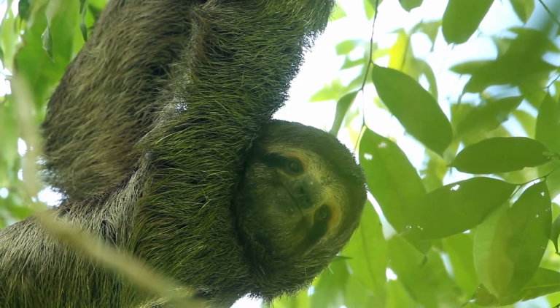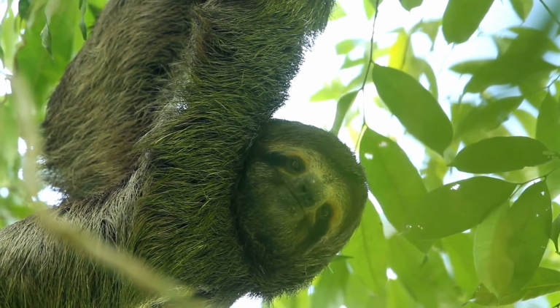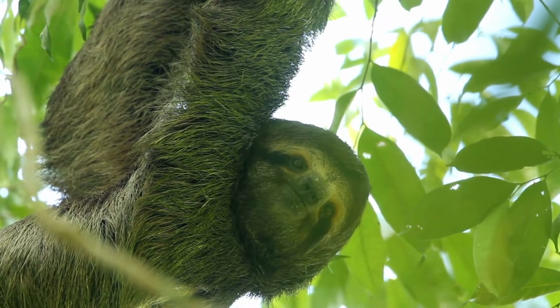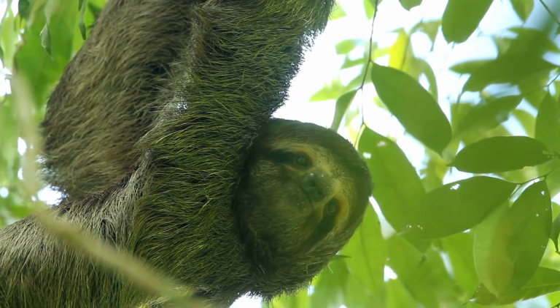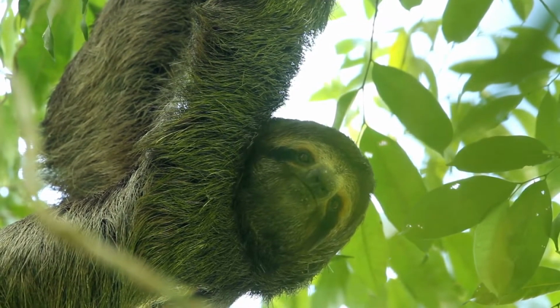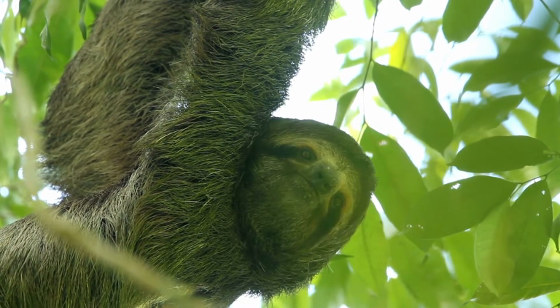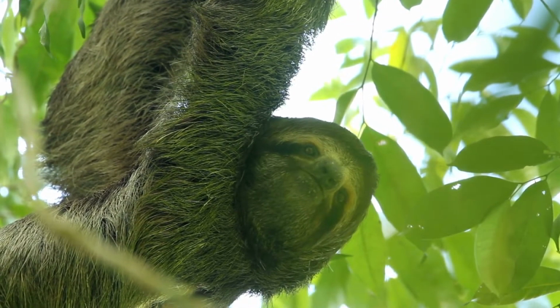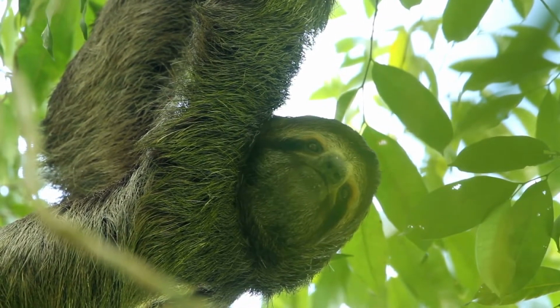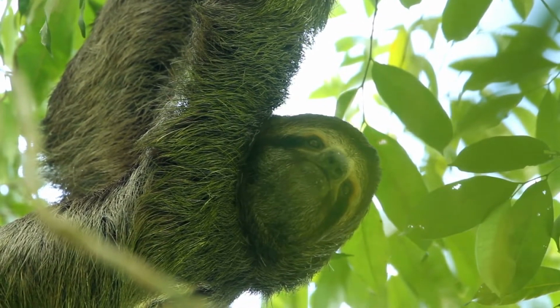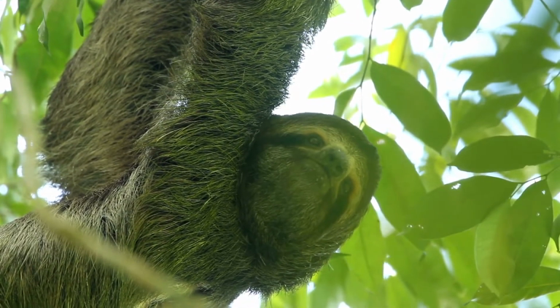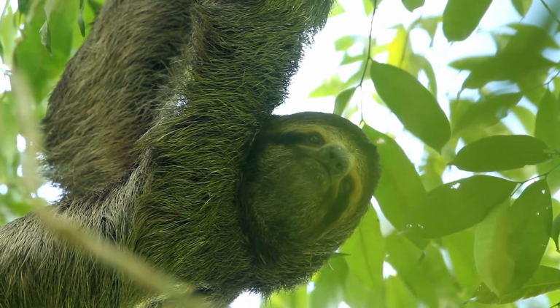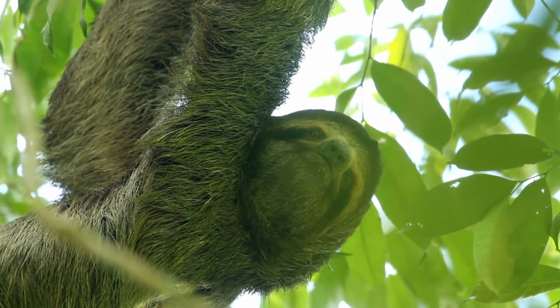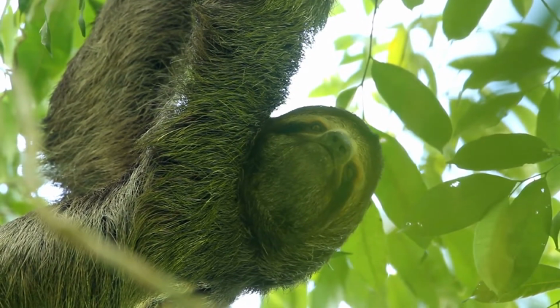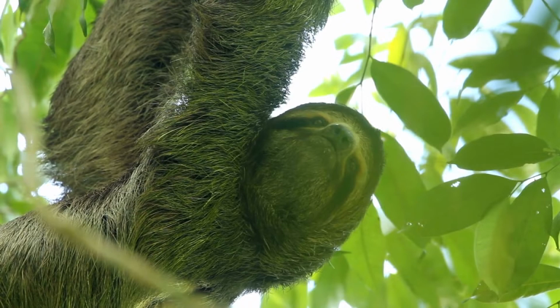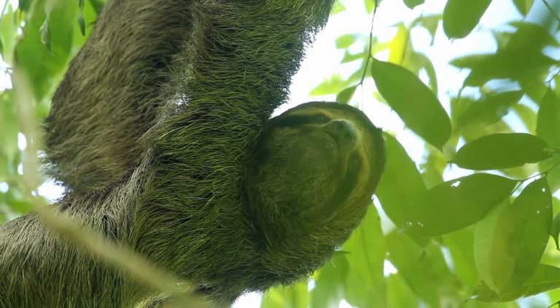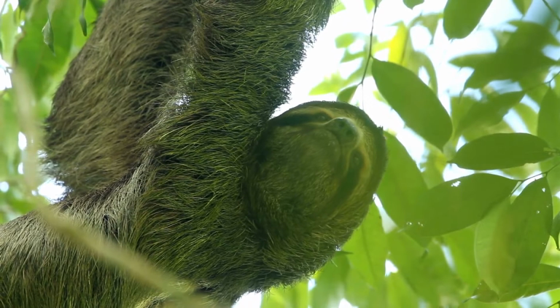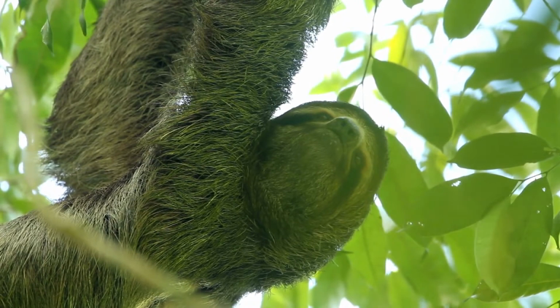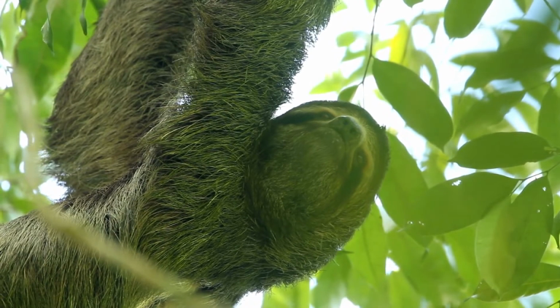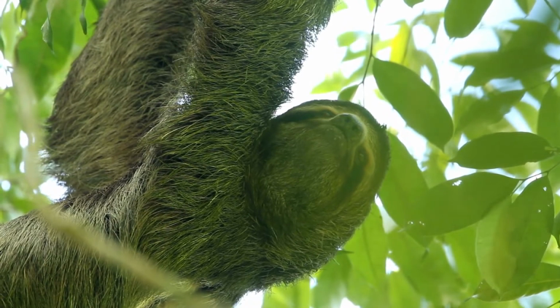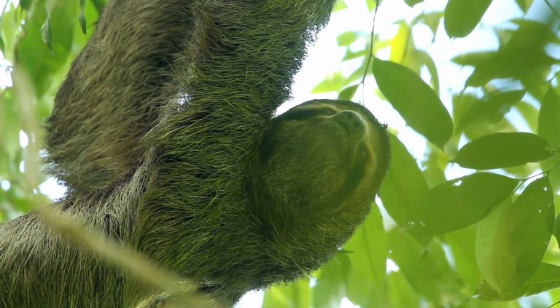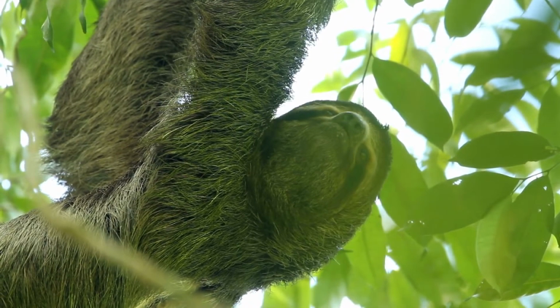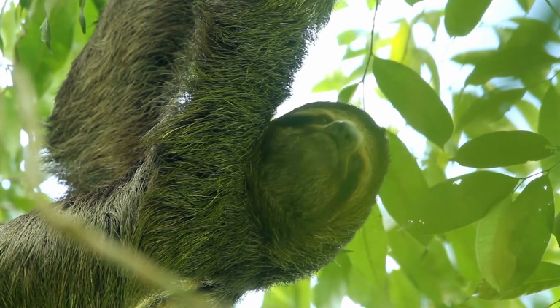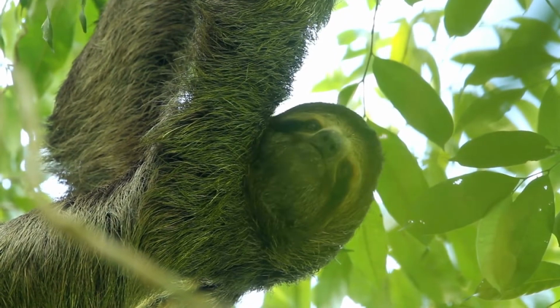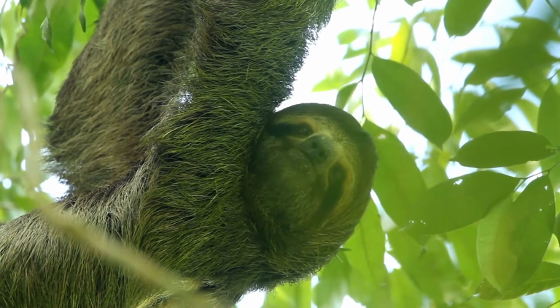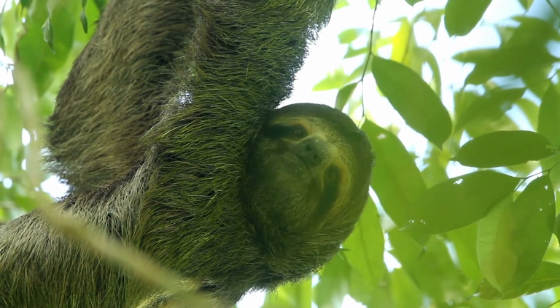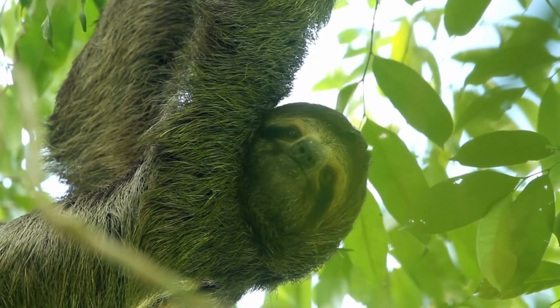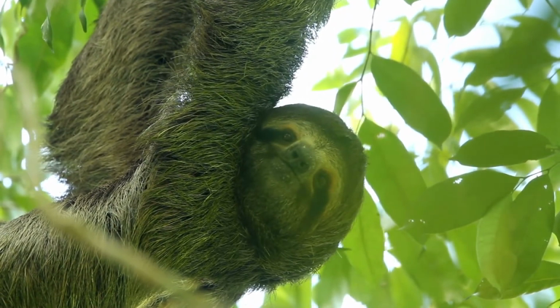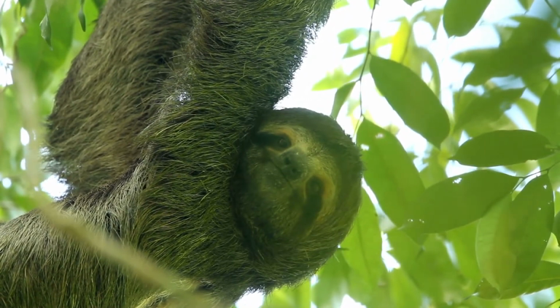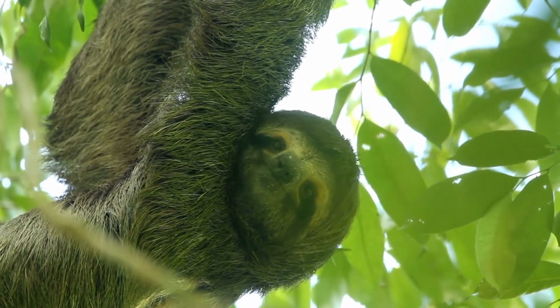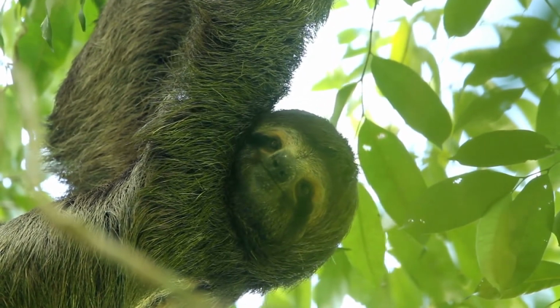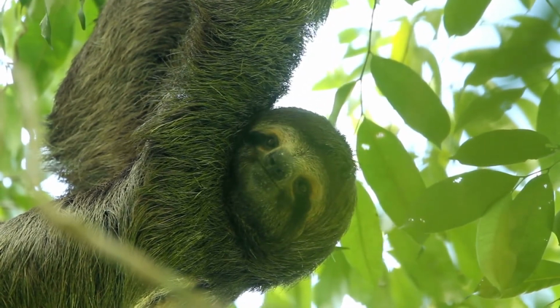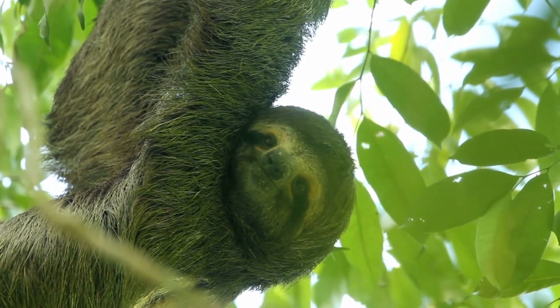Three-toed sloths, family Bradypodidae, move in the same way but often sit in the forks of trees rather than hanging from branches.